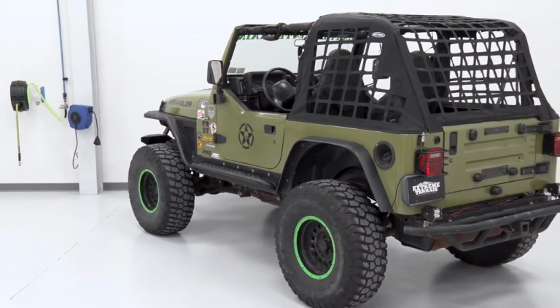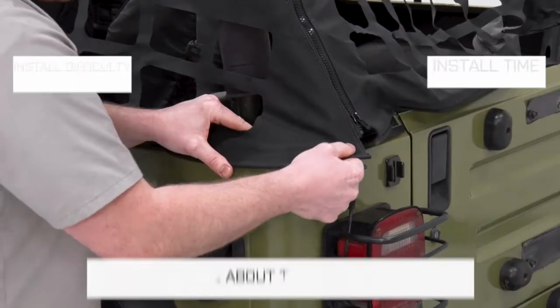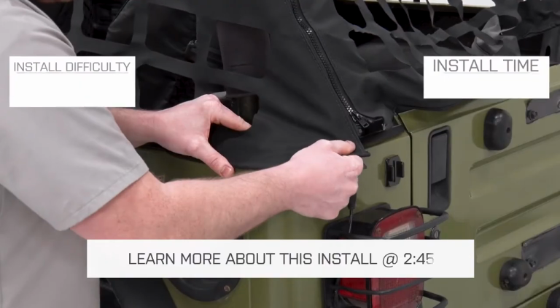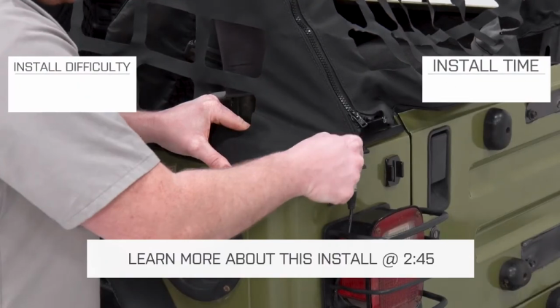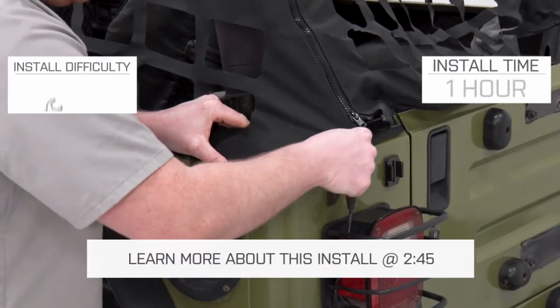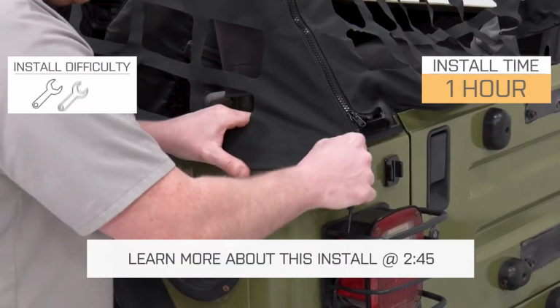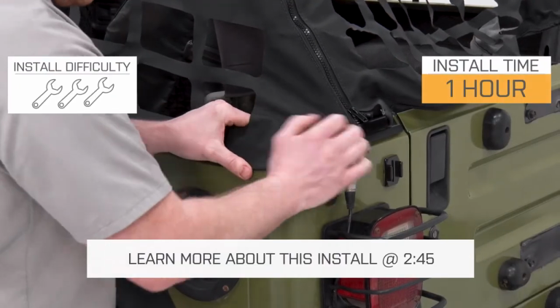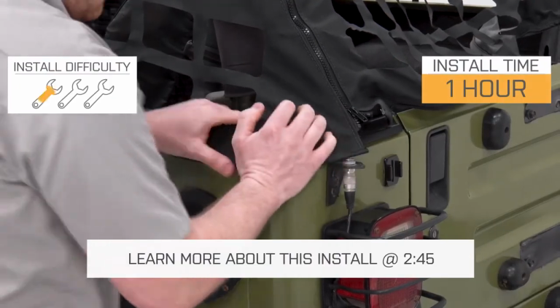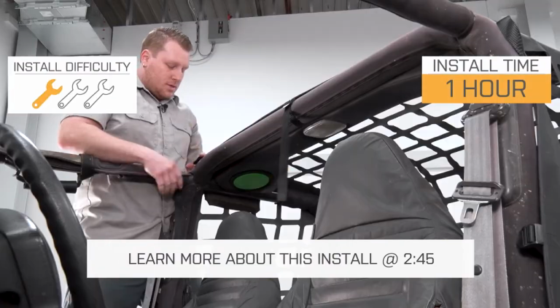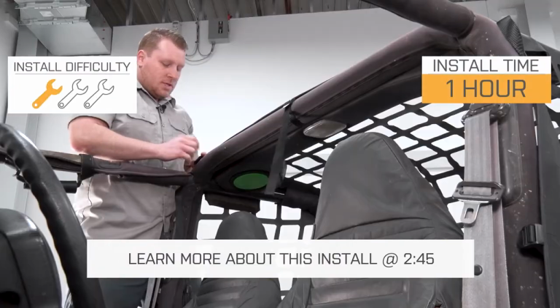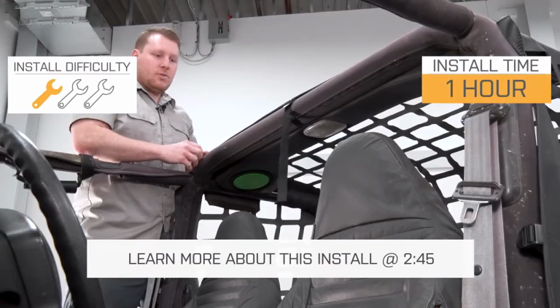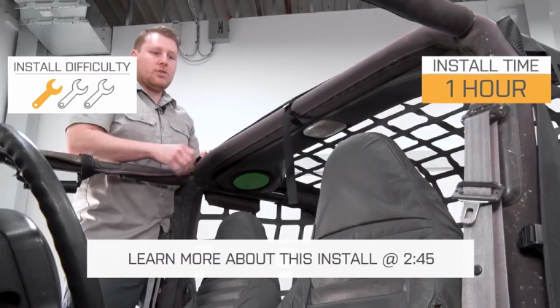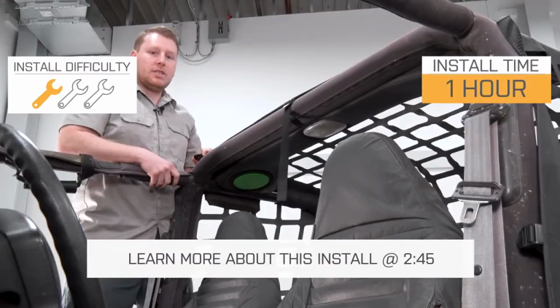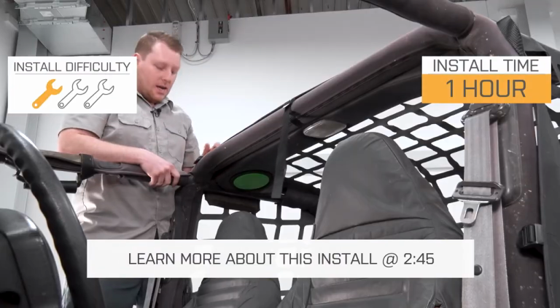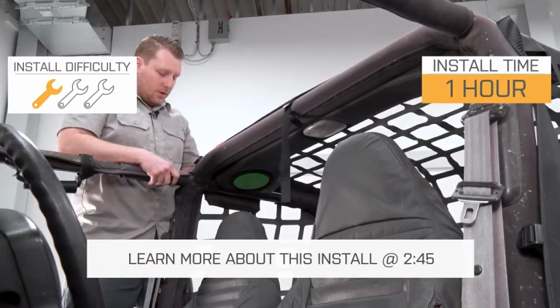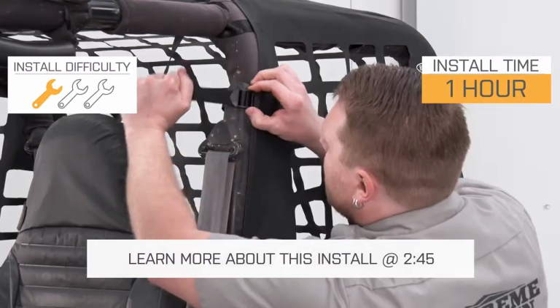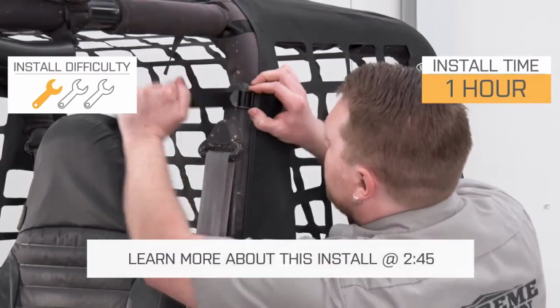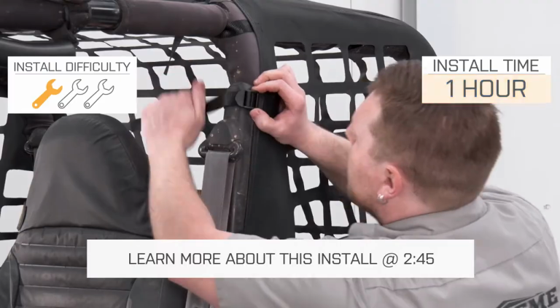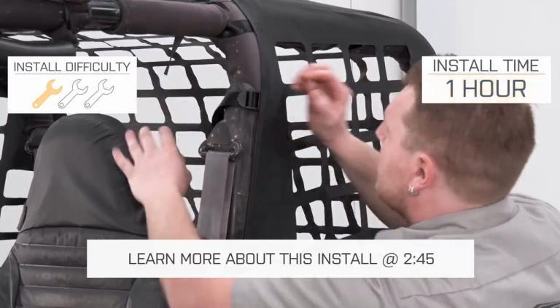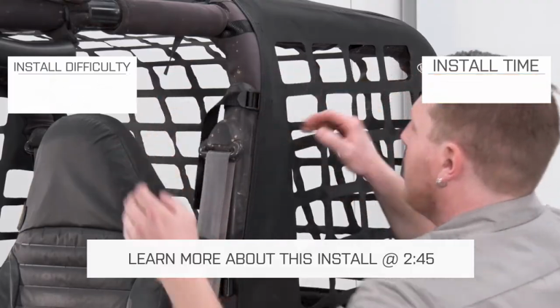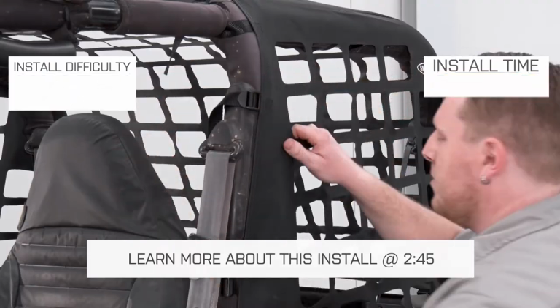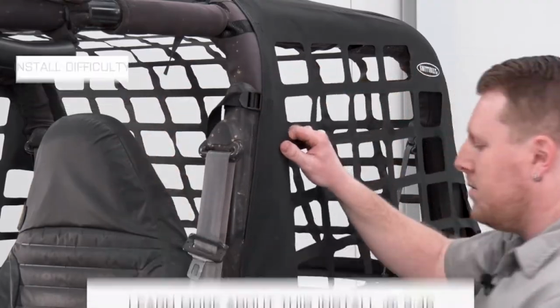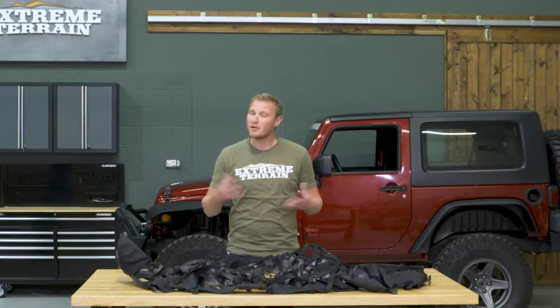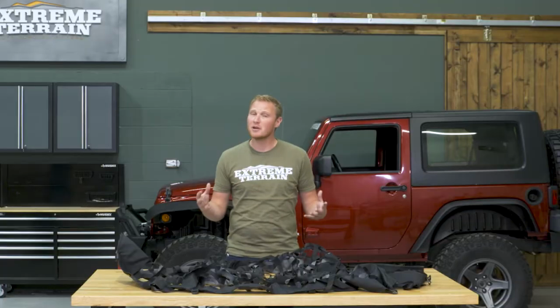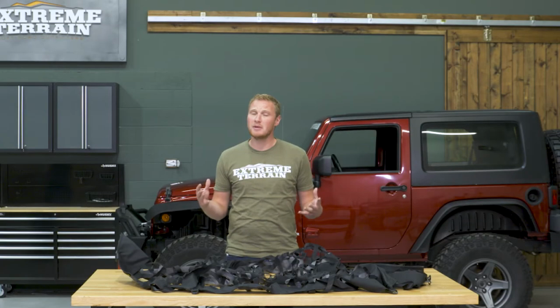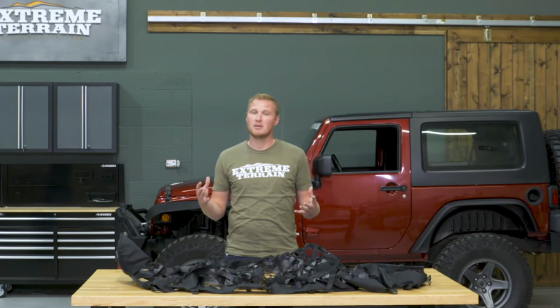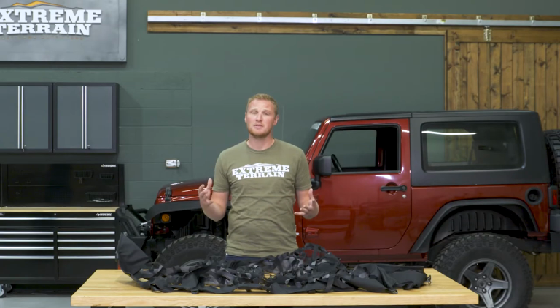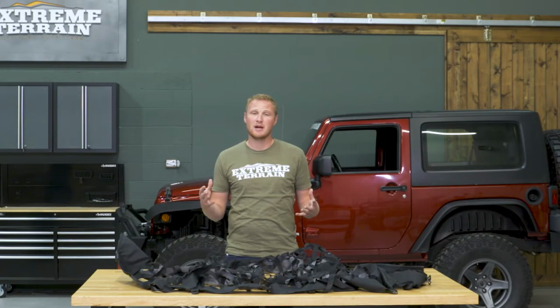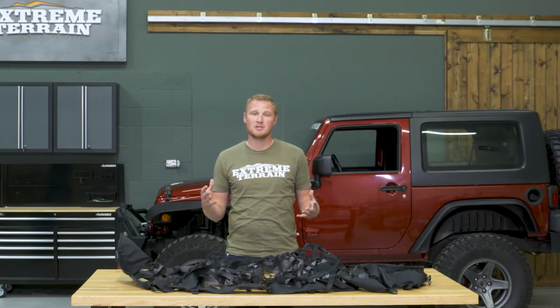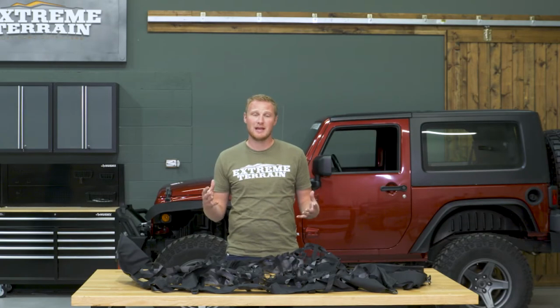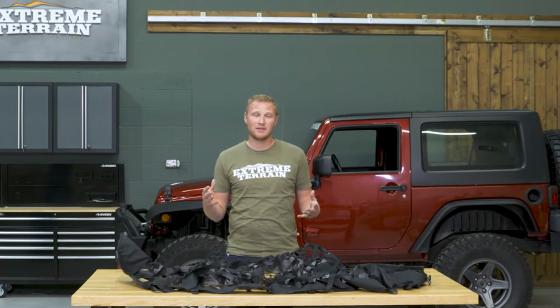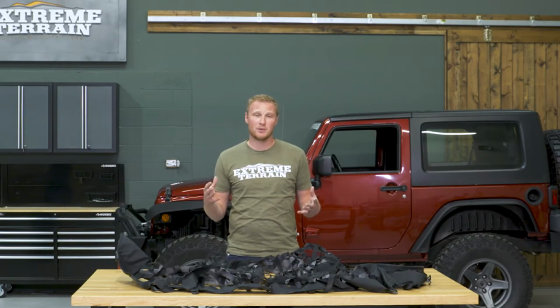I'm going to give this installation a one out of three wrenches, less than an hour to get this installed.